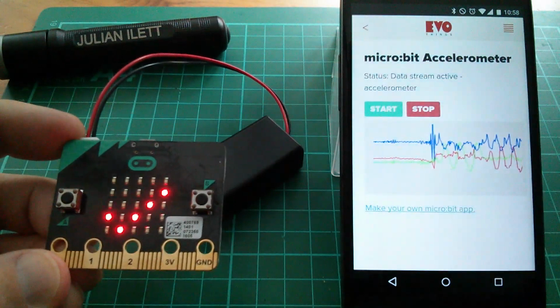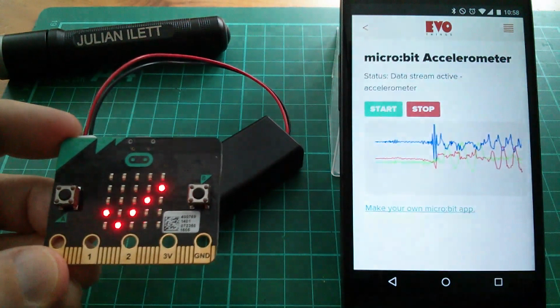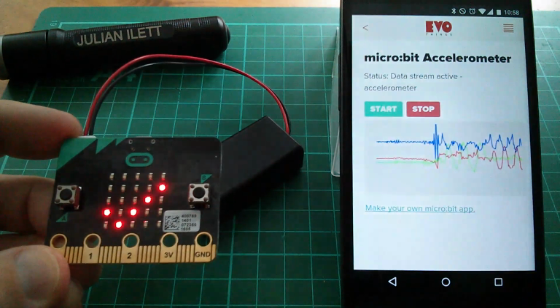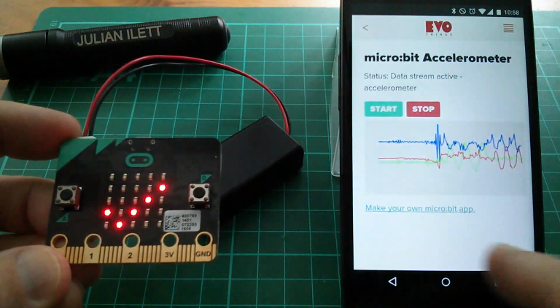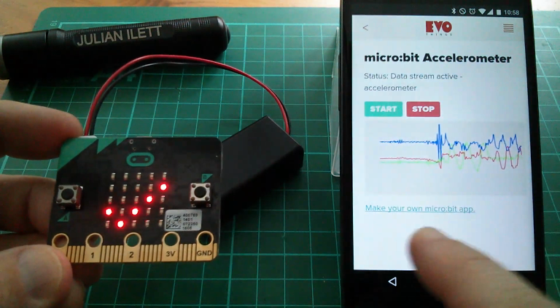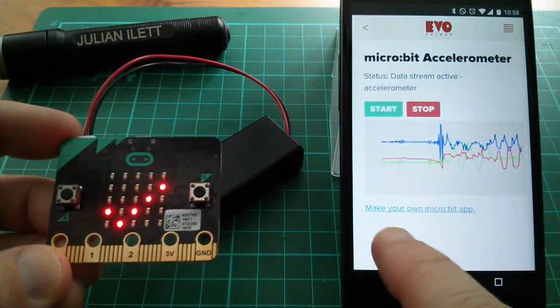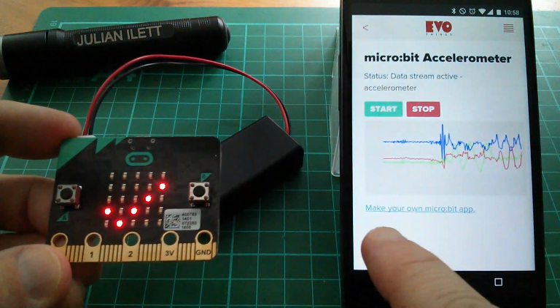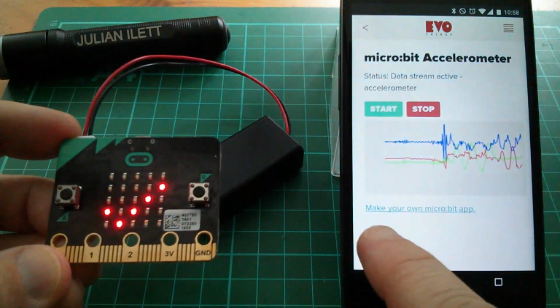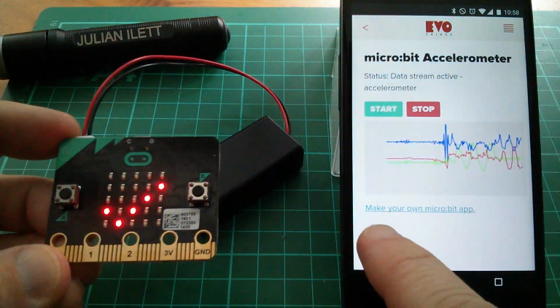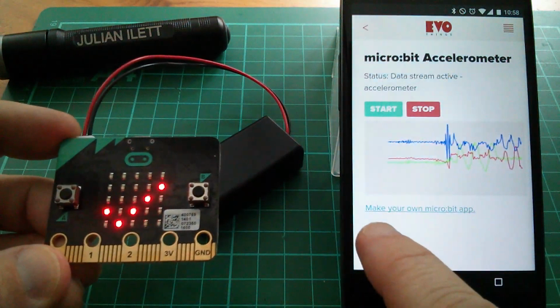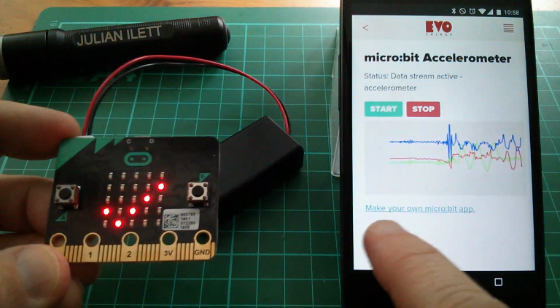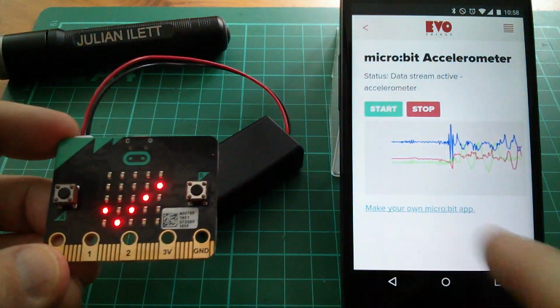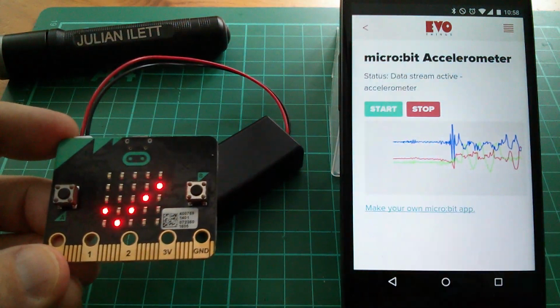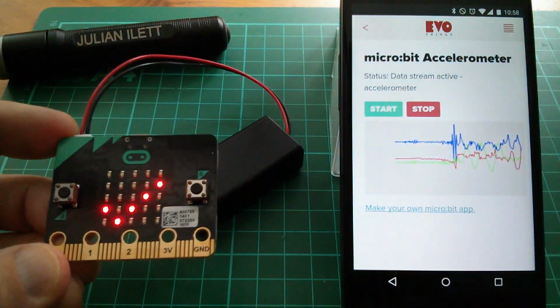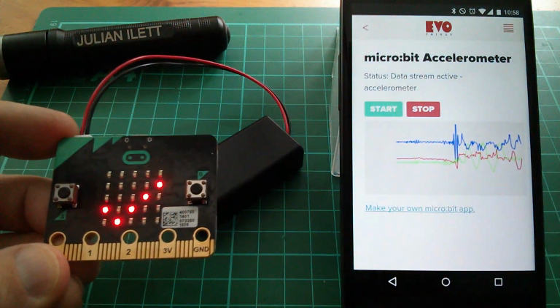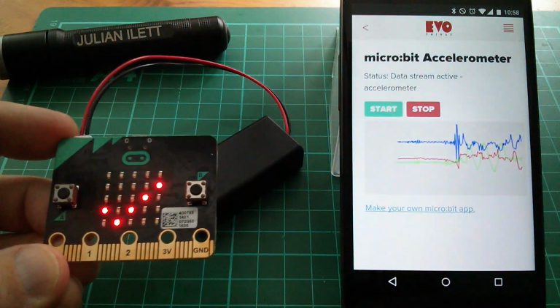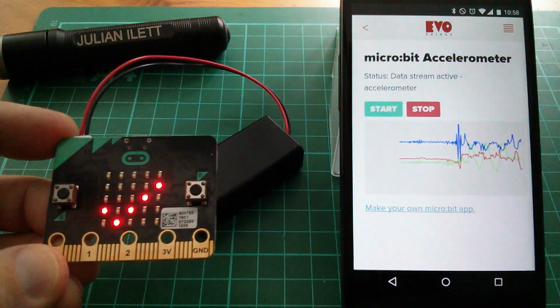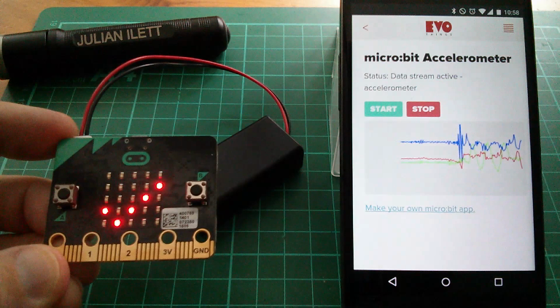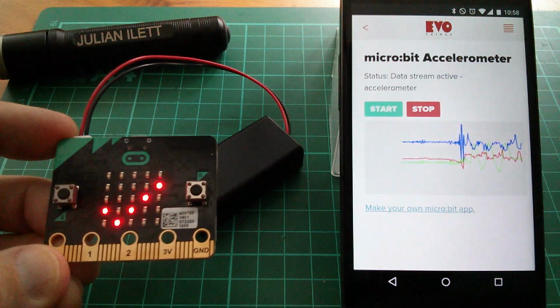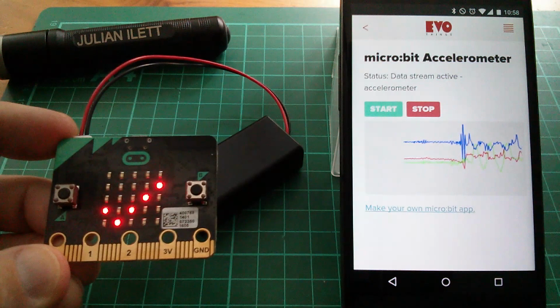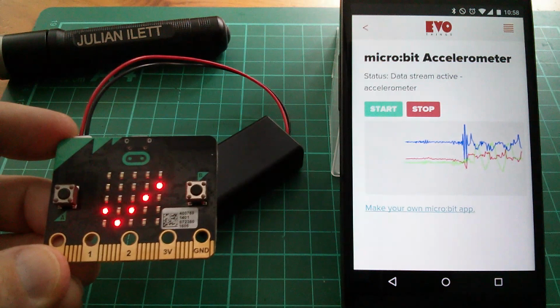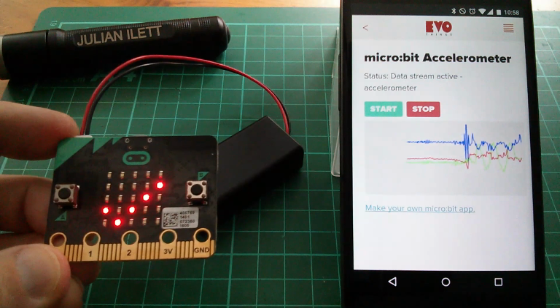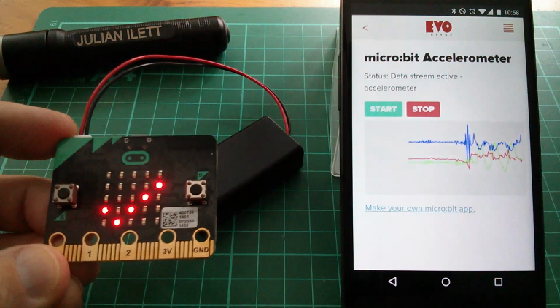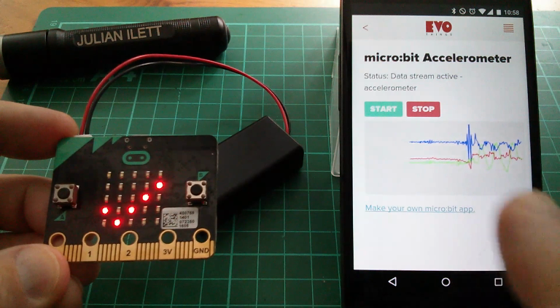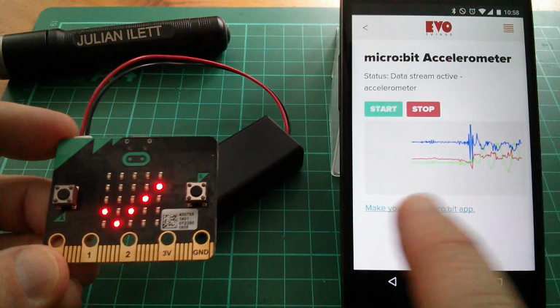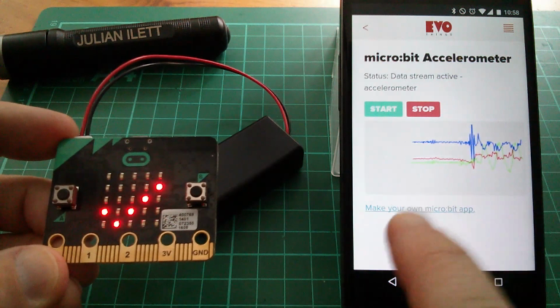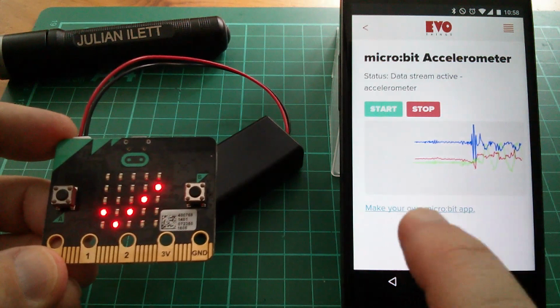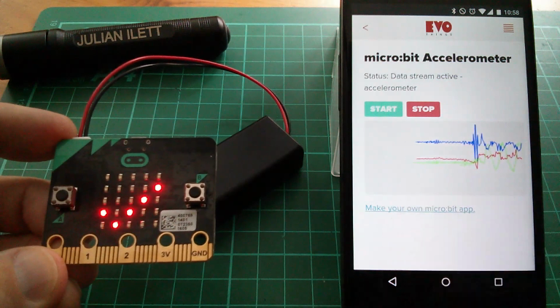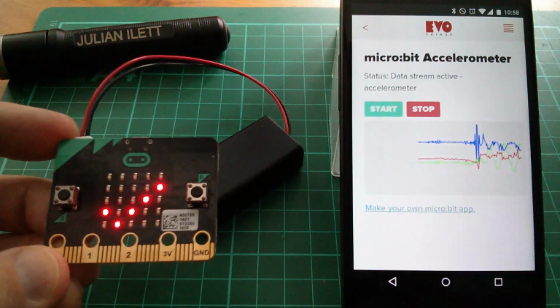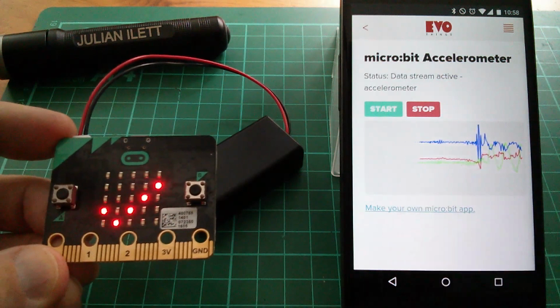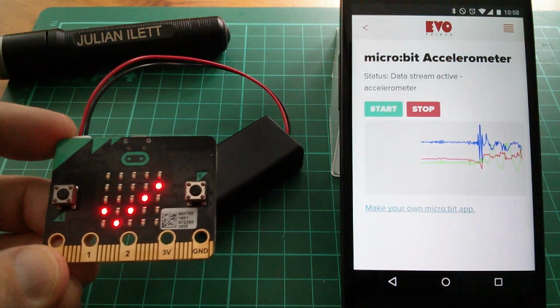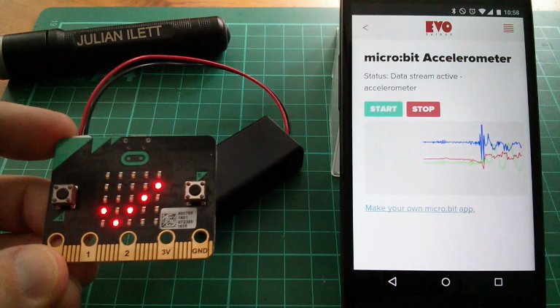This is interesting down here: make your own Microbit app. I might follow that up.